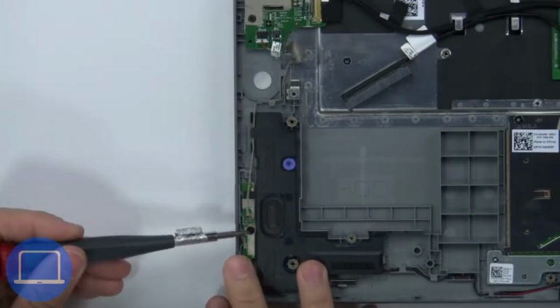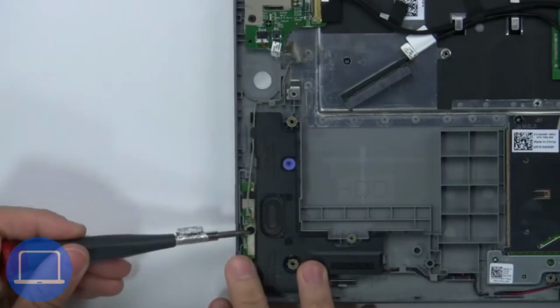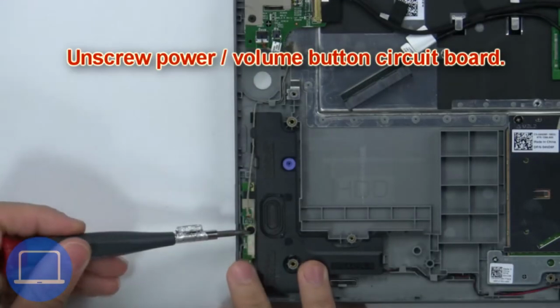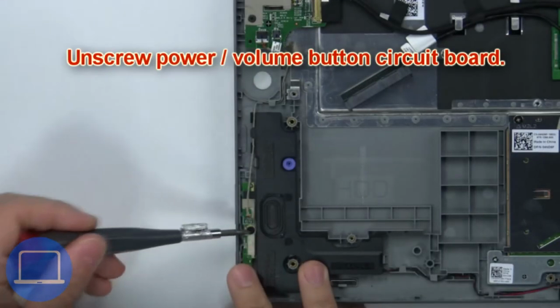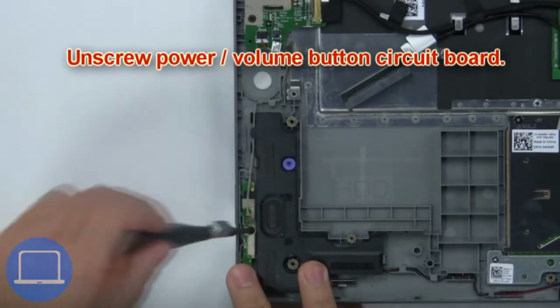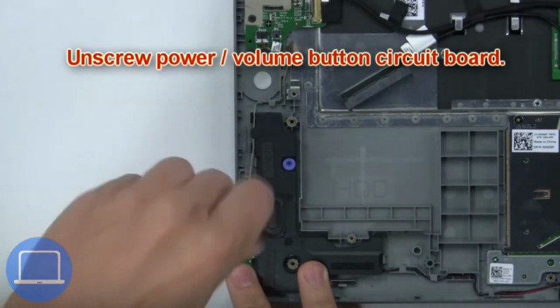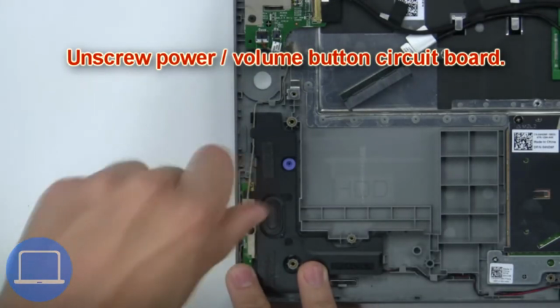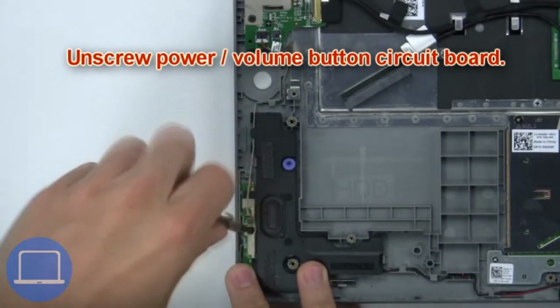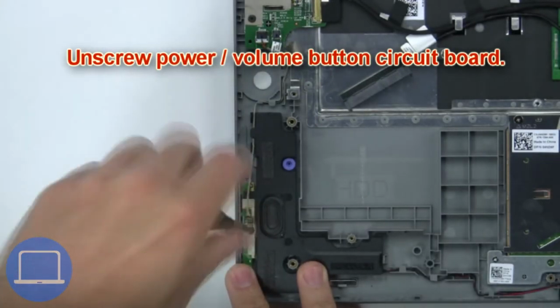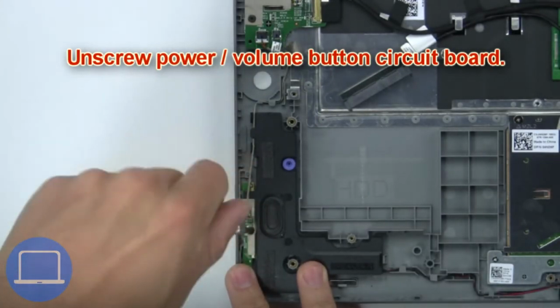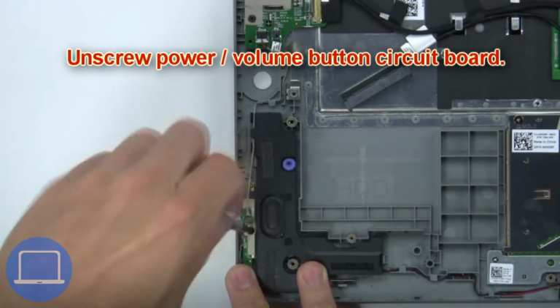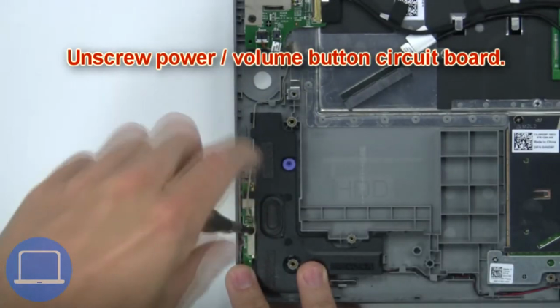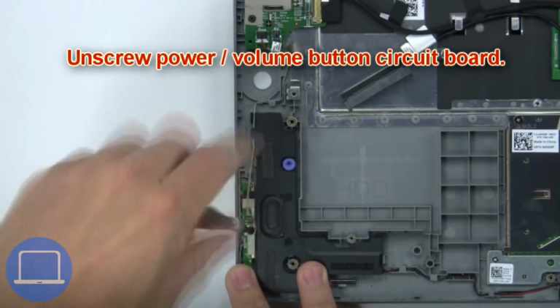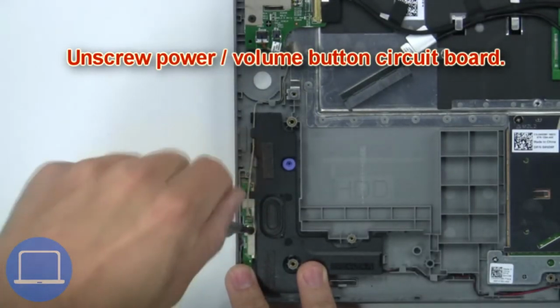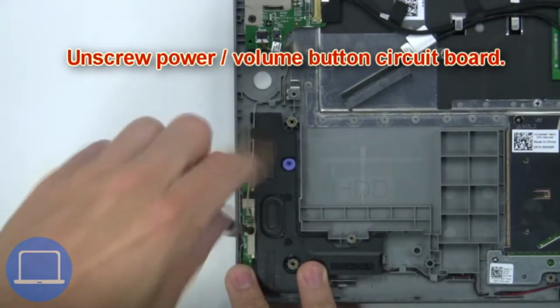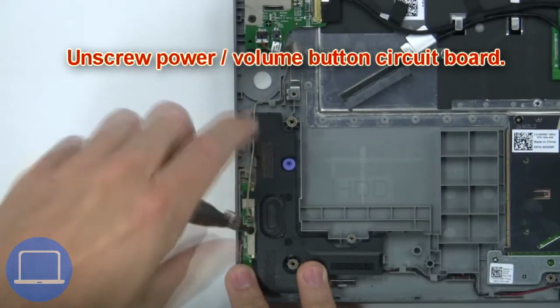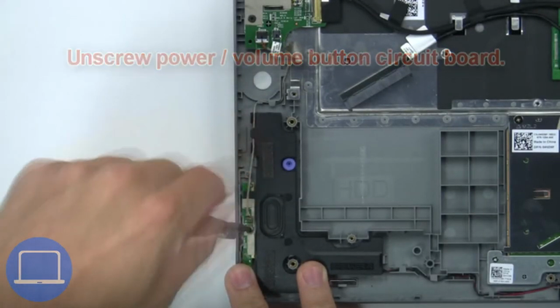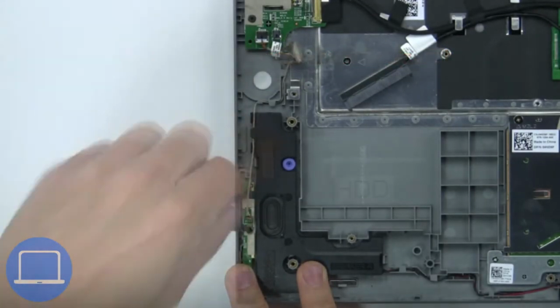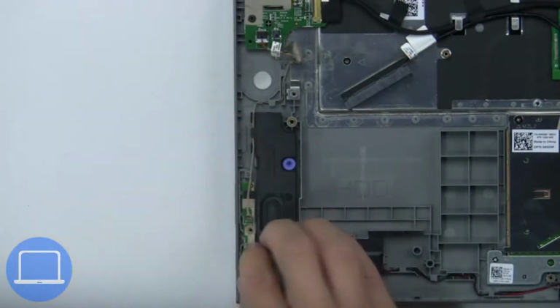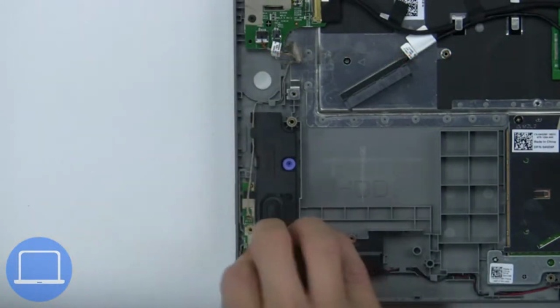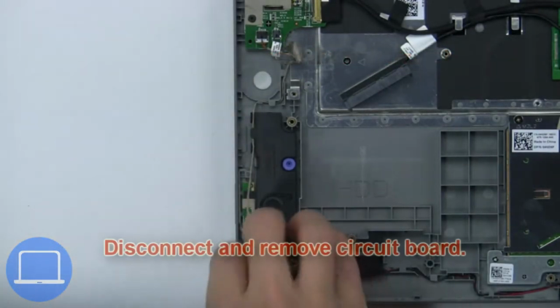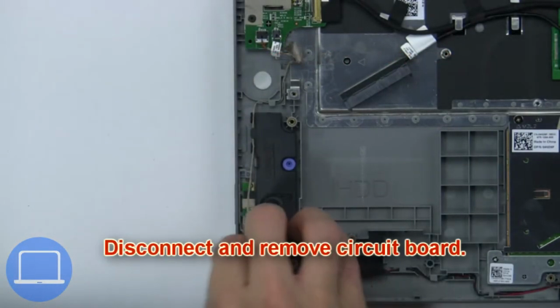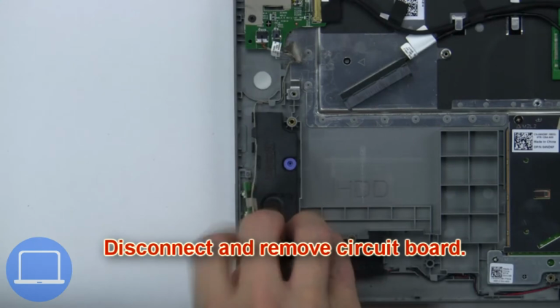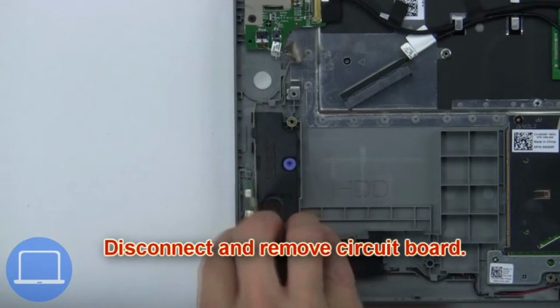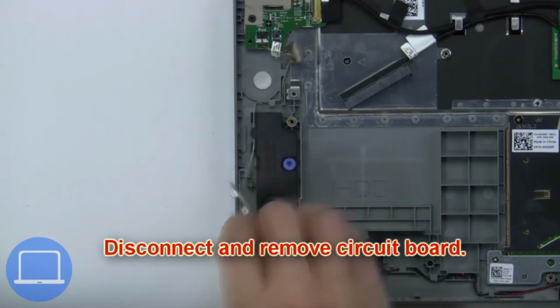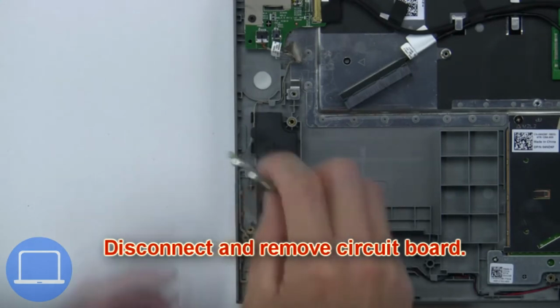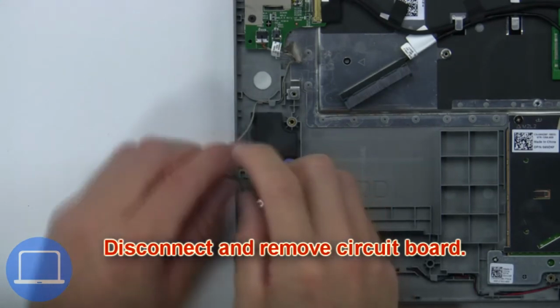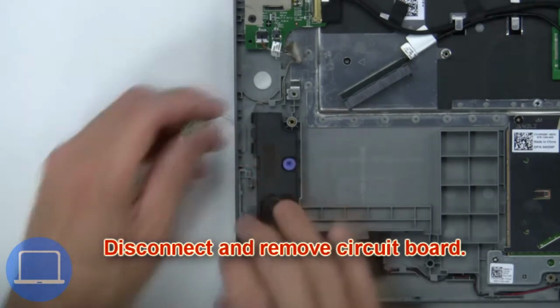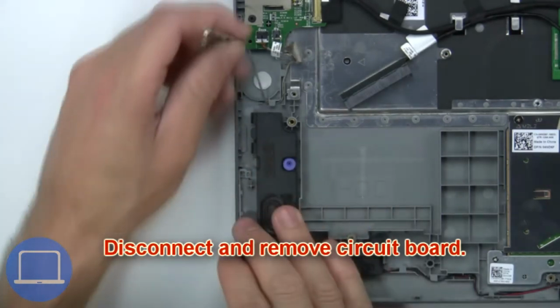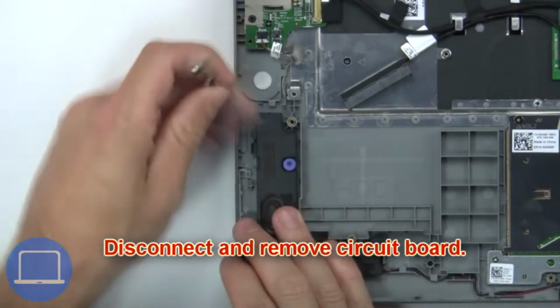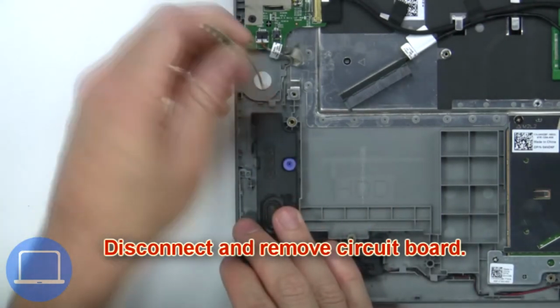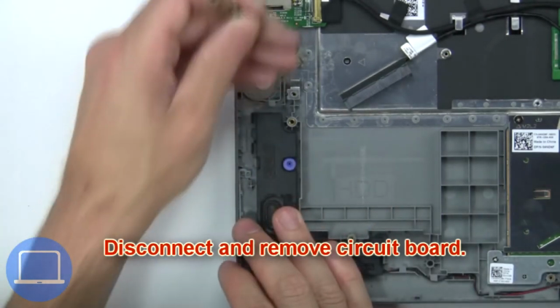Next, unscrew the power/volume button circuit board. Then disconnect and remove the circuit board.